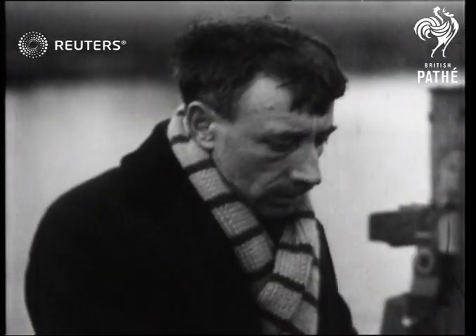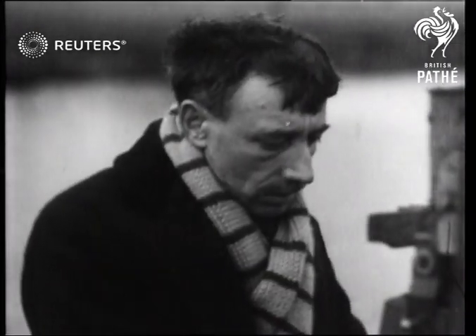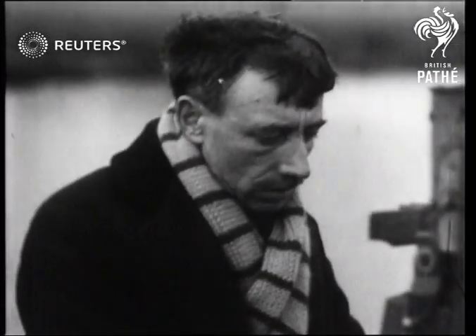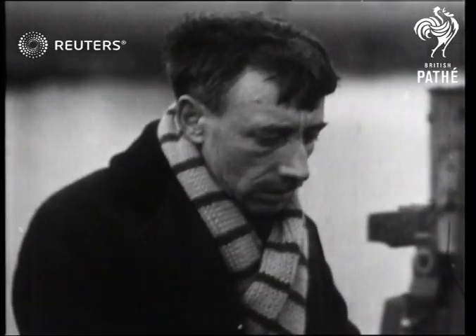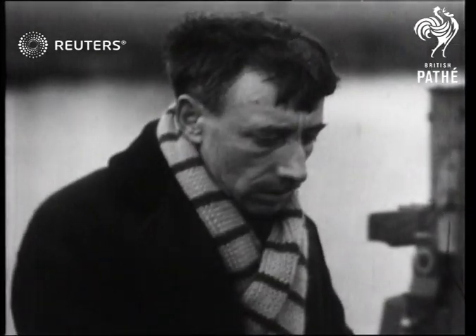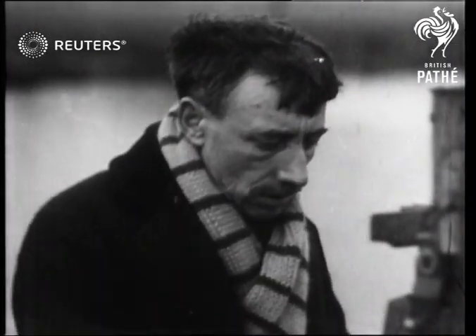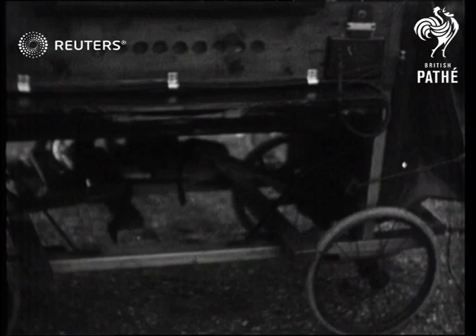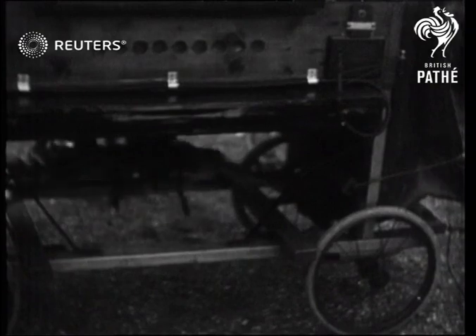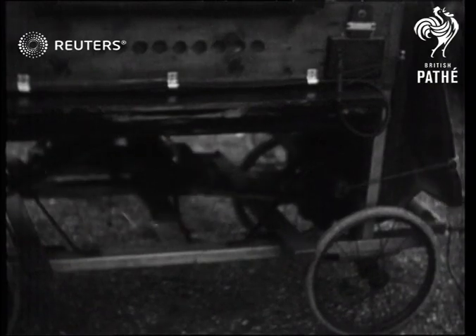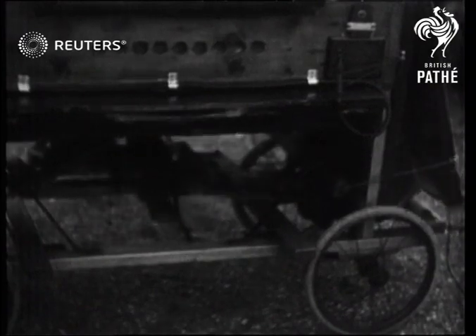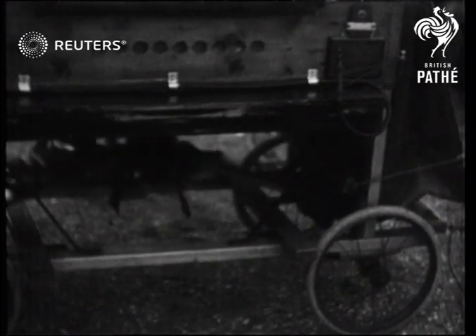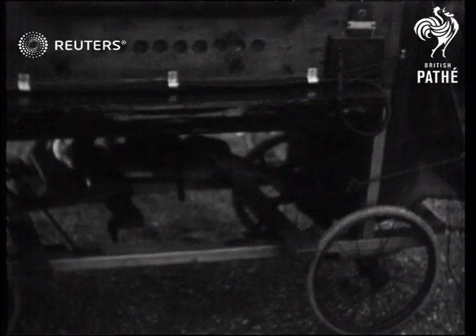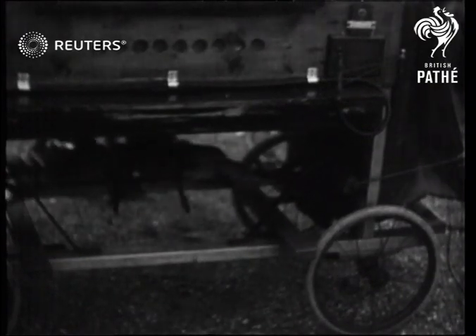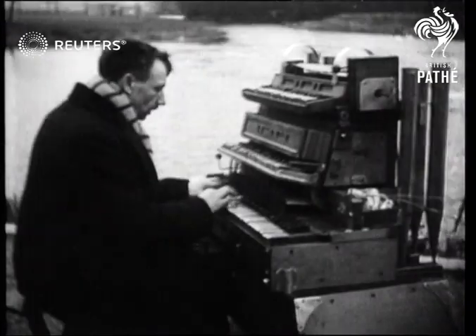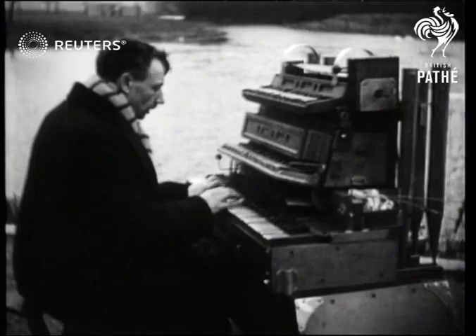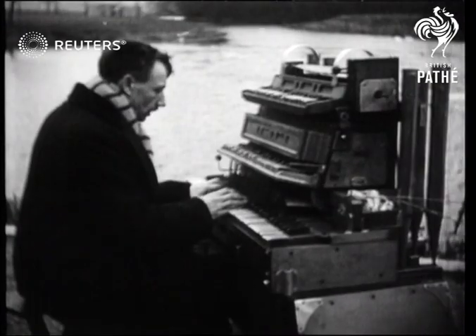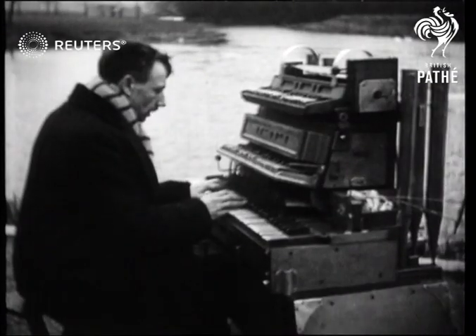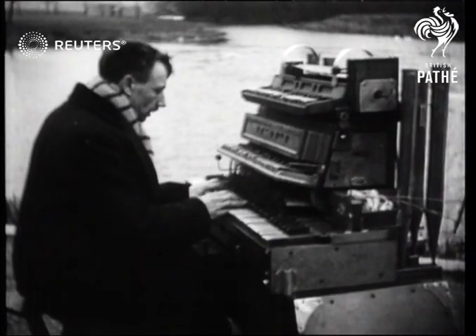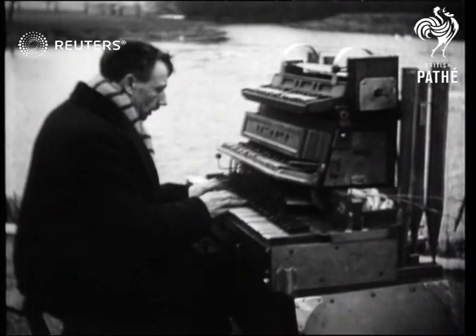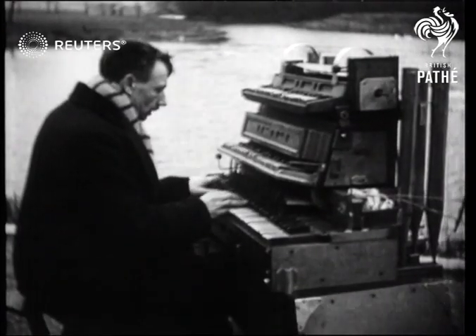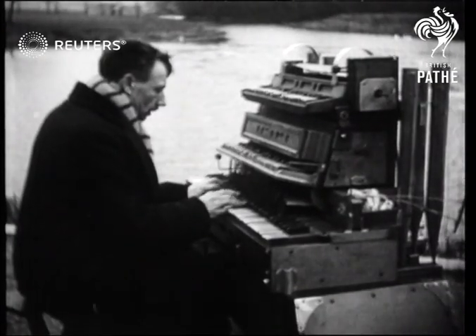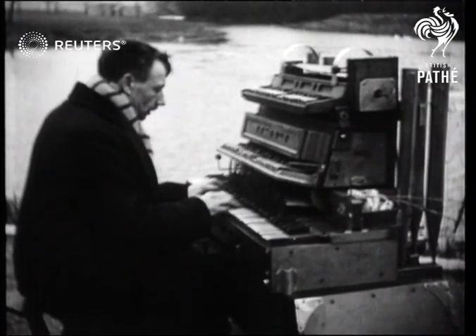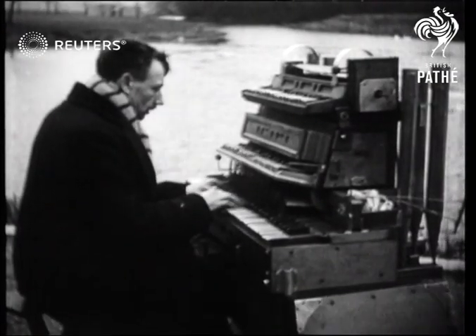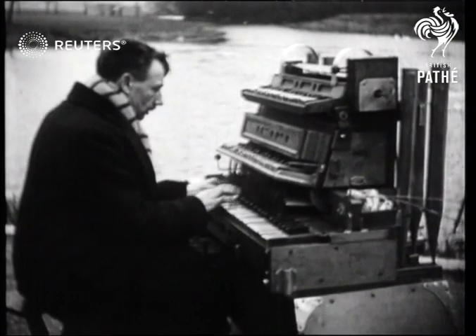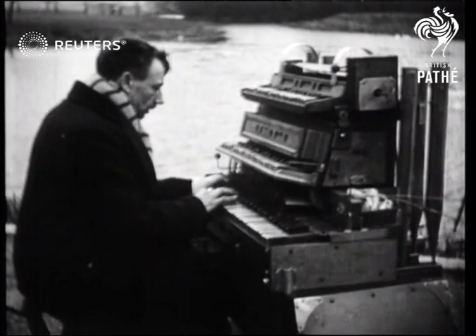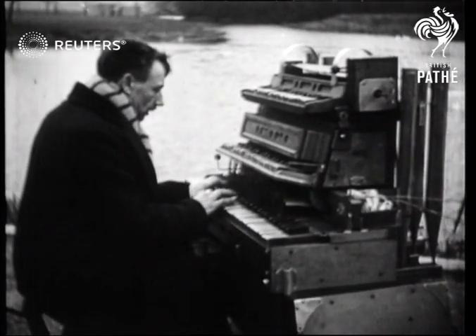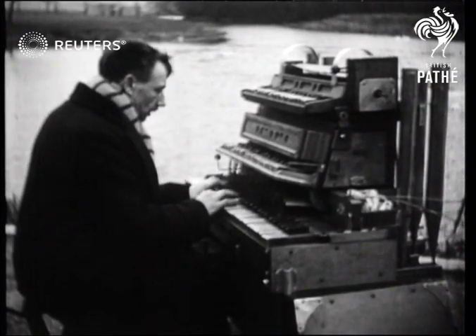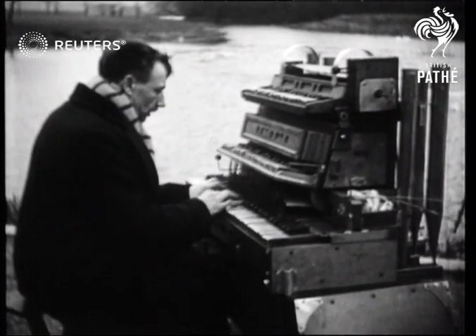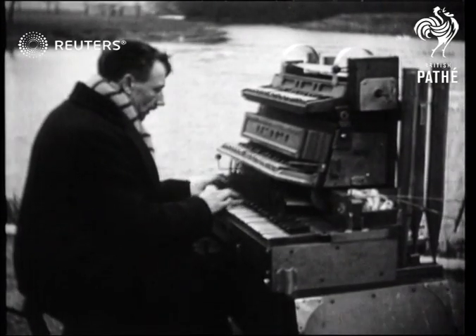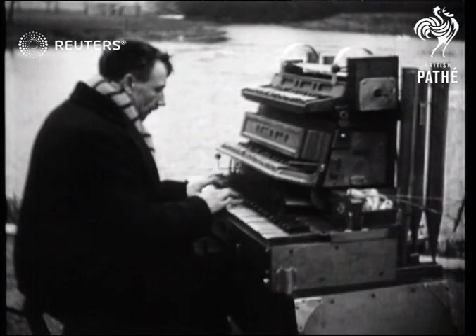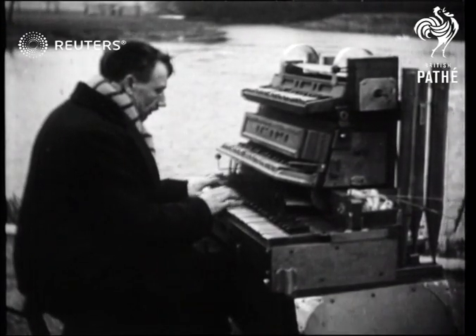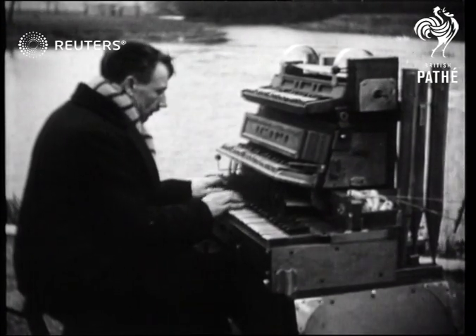I say, does he play this thing in the street? Heaven help him if he plays it at home.